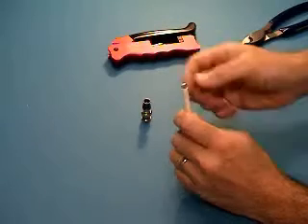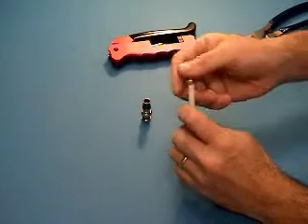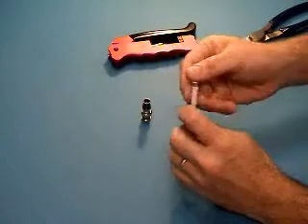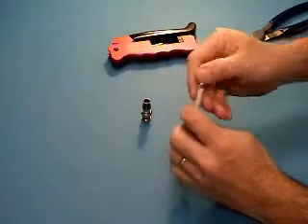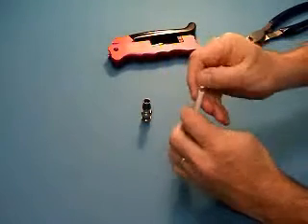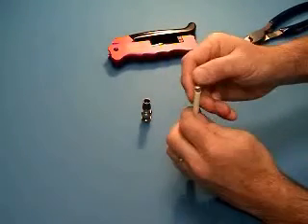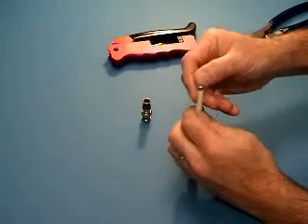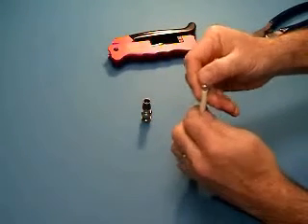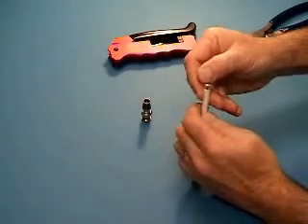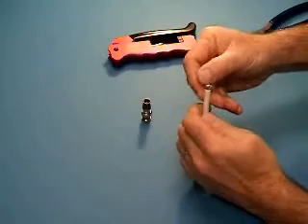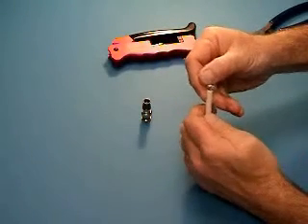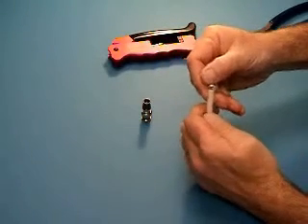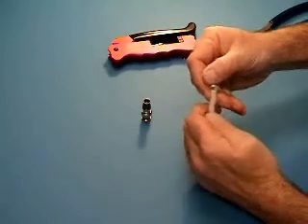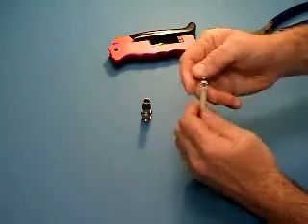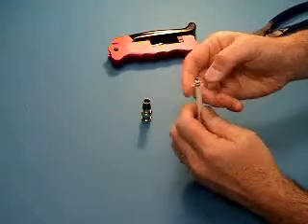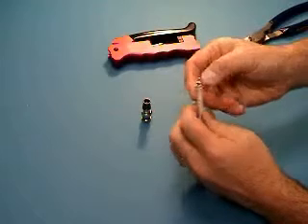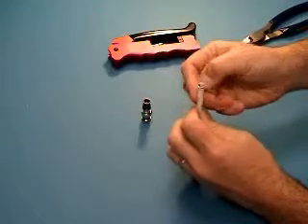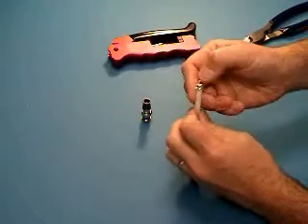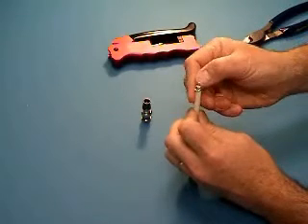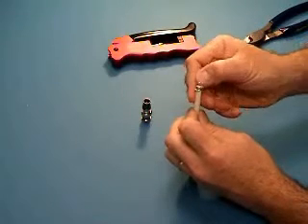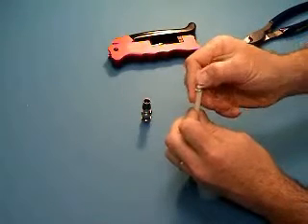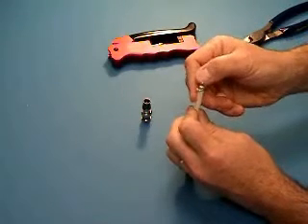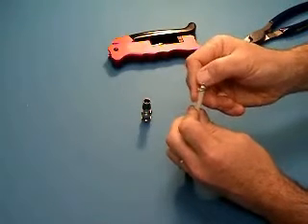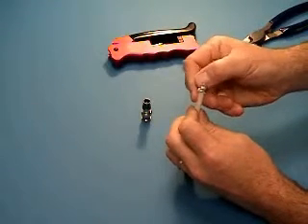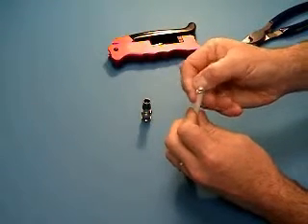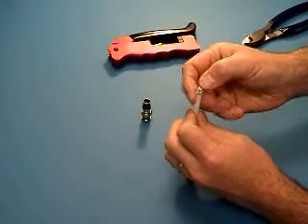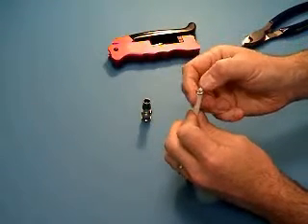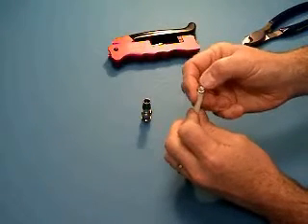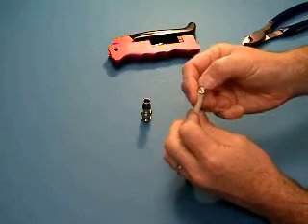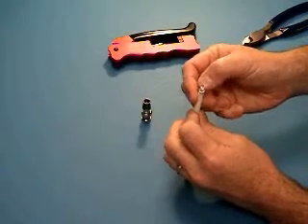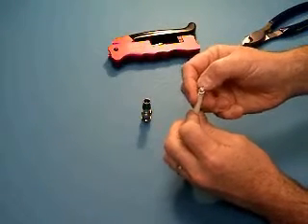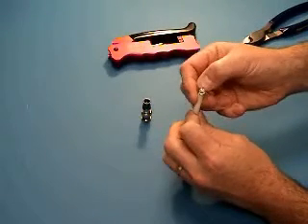Fold back the two outer braid shields and the outer foil shield. Leave the inner braid shield or inner foil shield alone.